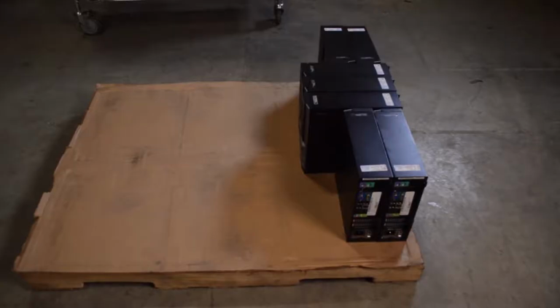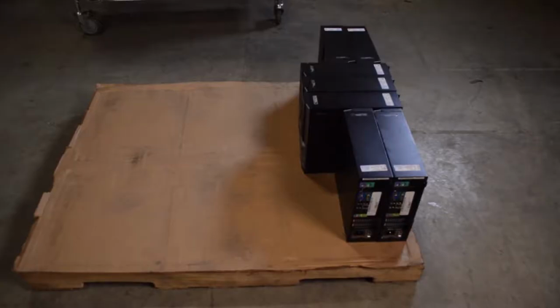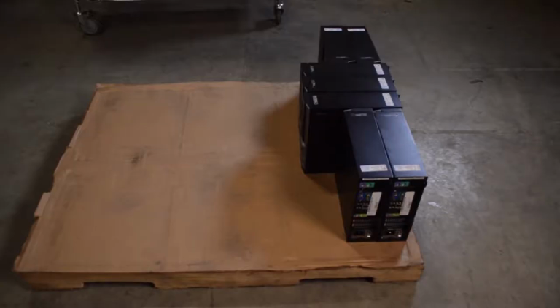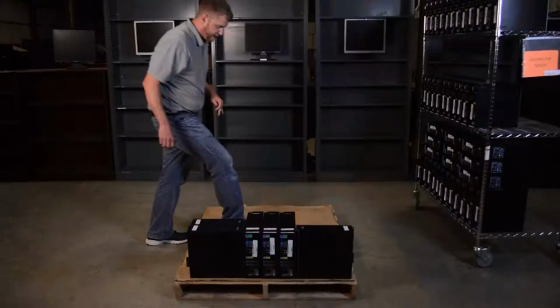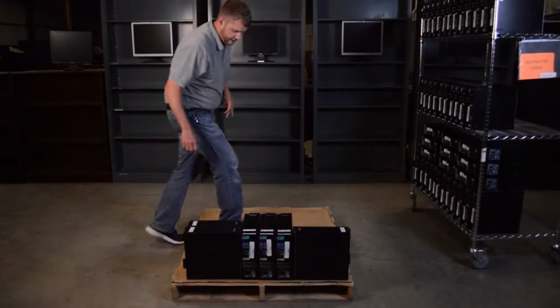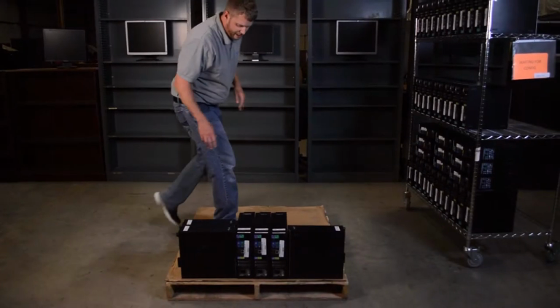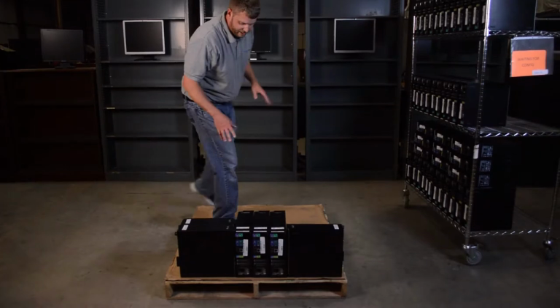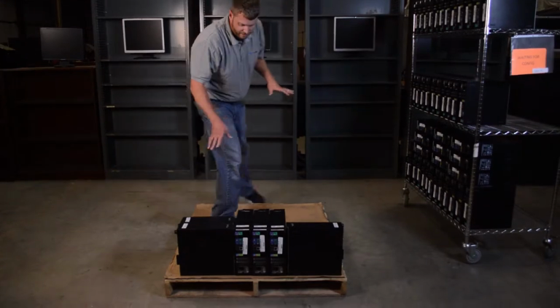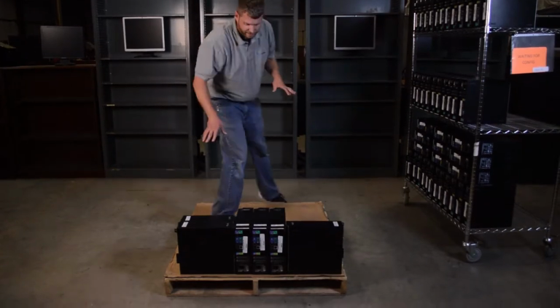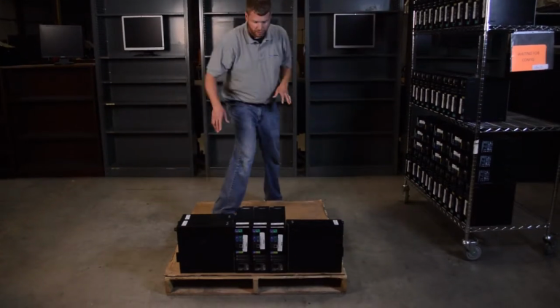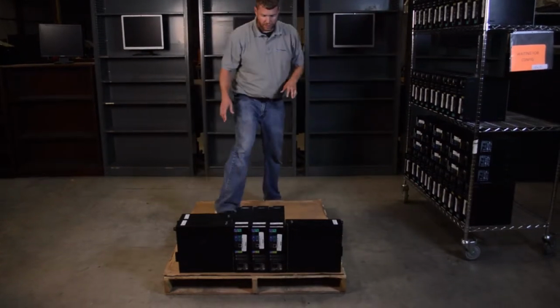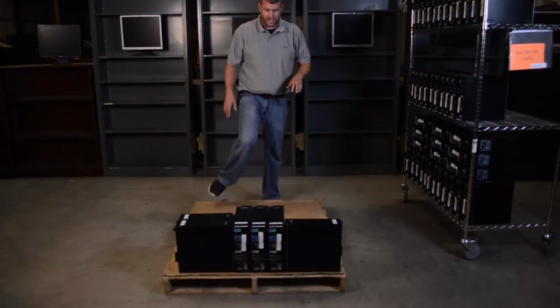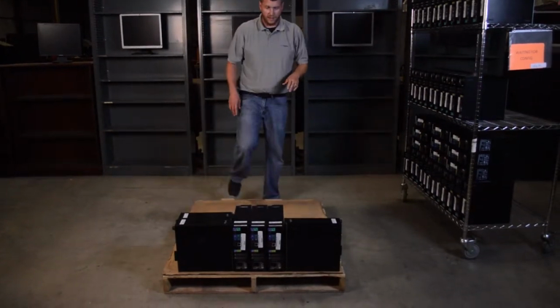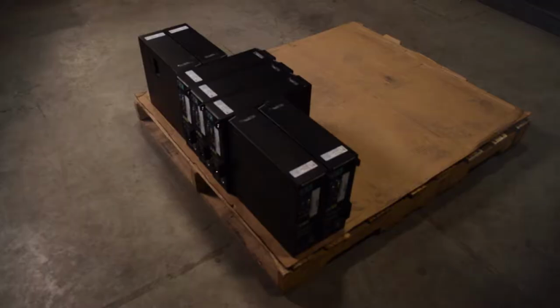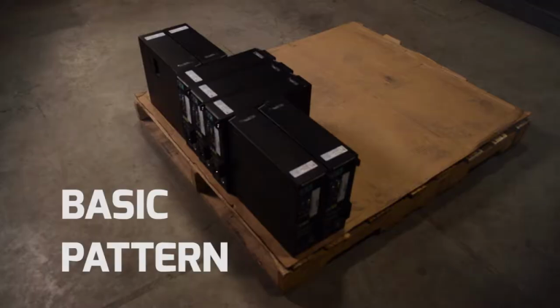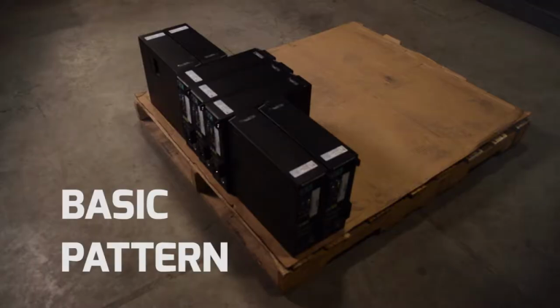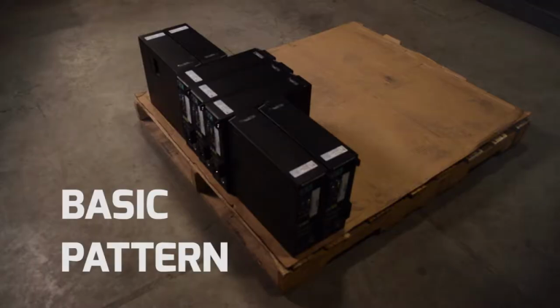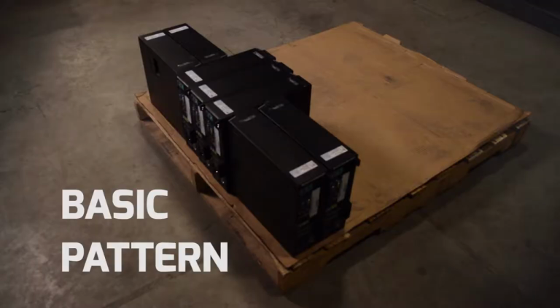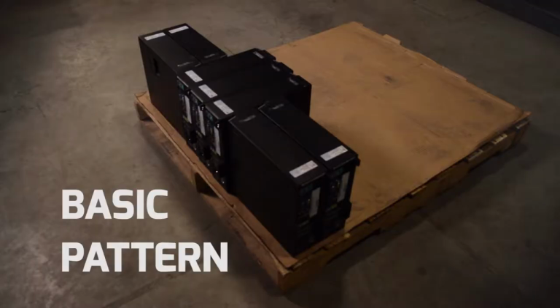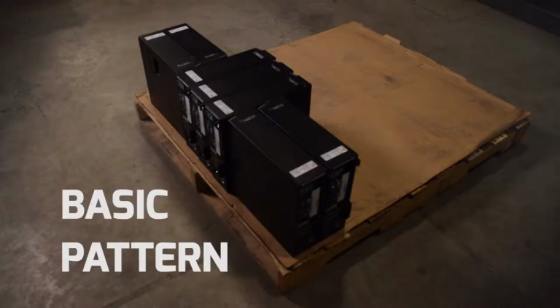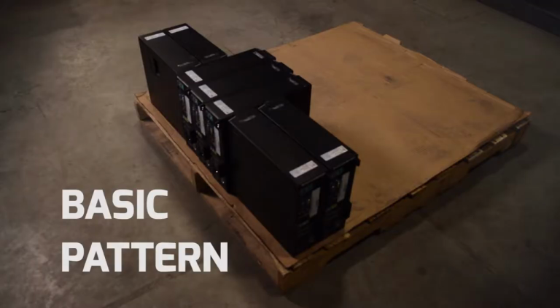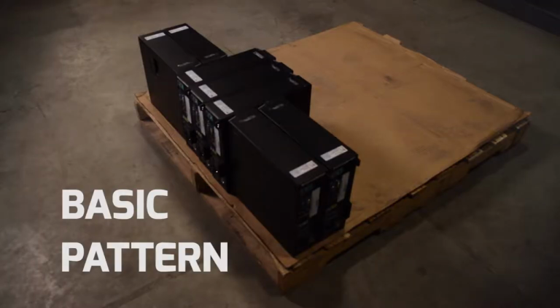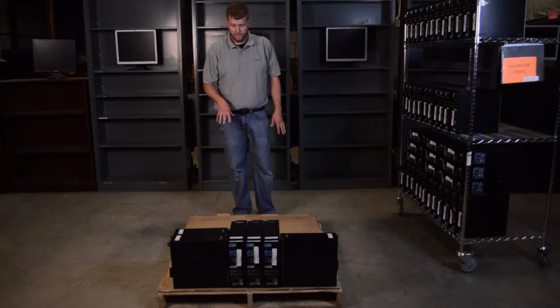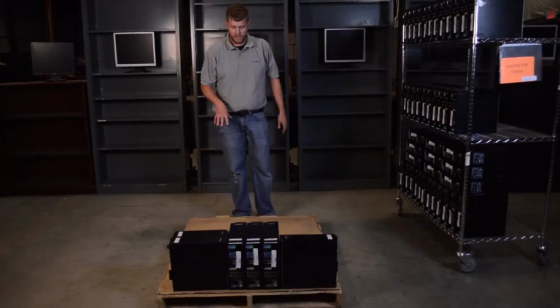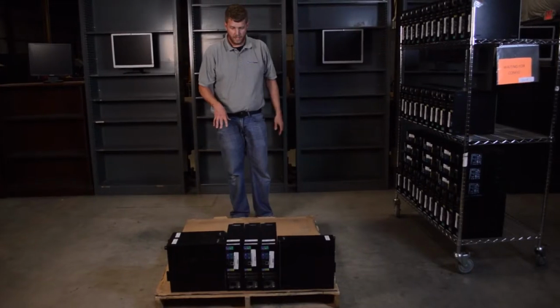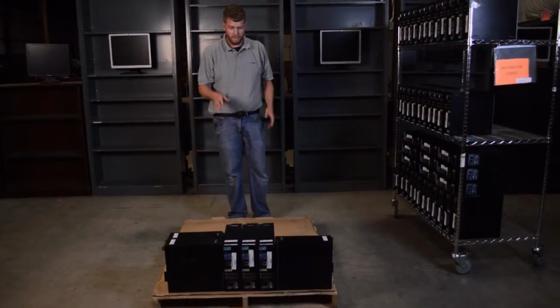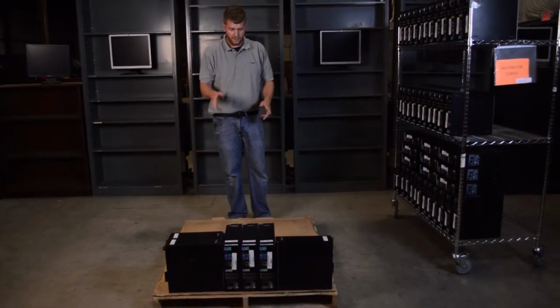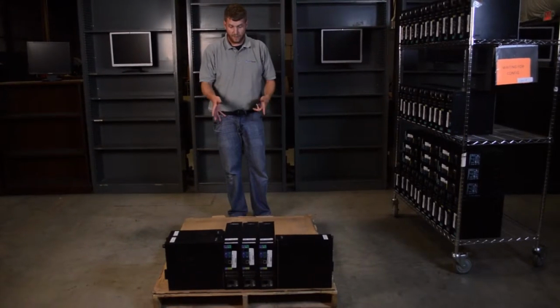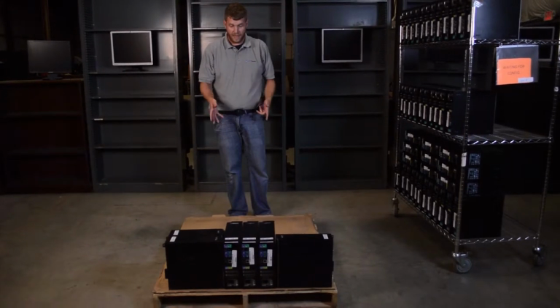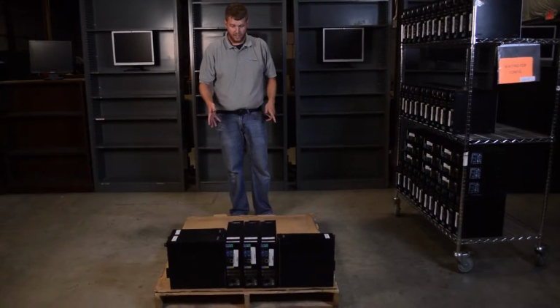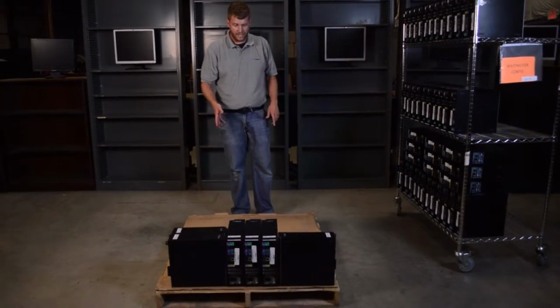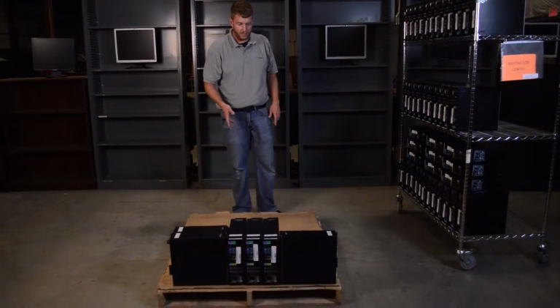Now that we've got the basic footprint laid out, we're going to go ahead and fill up the whole bottom layer.